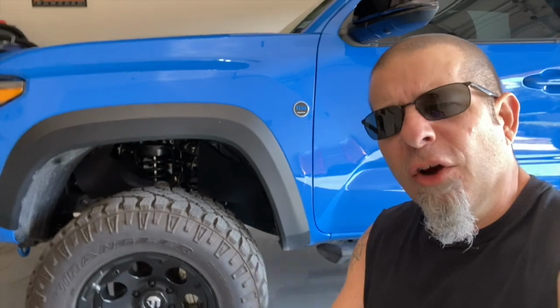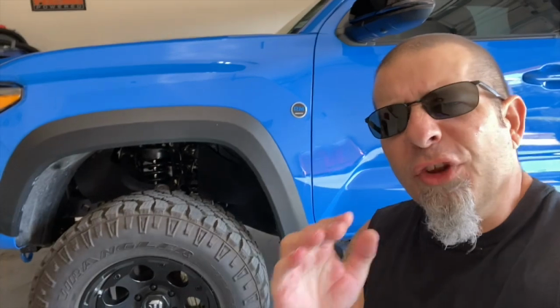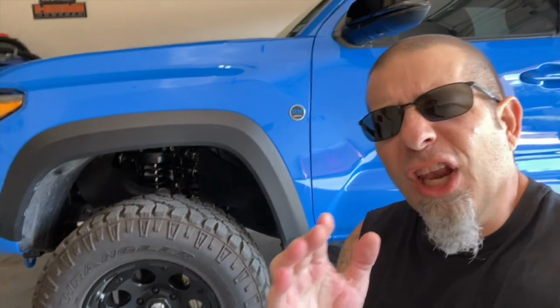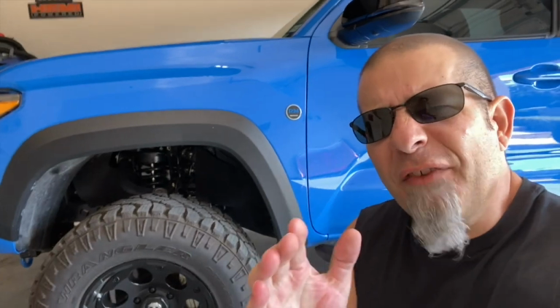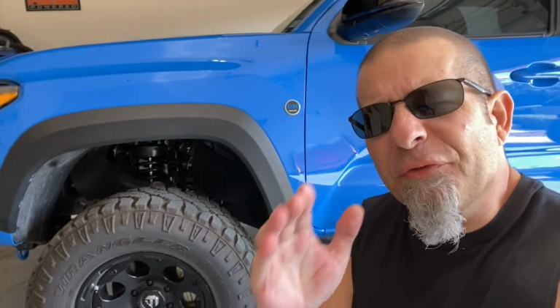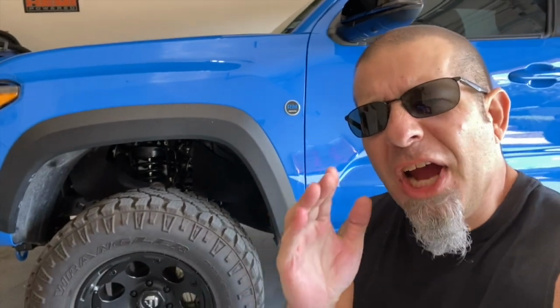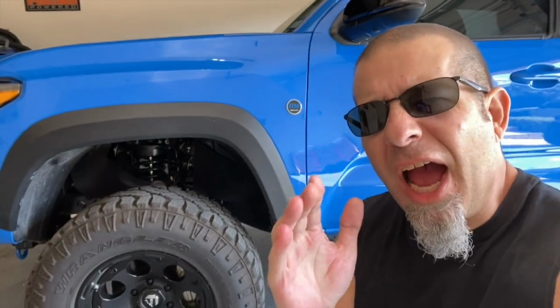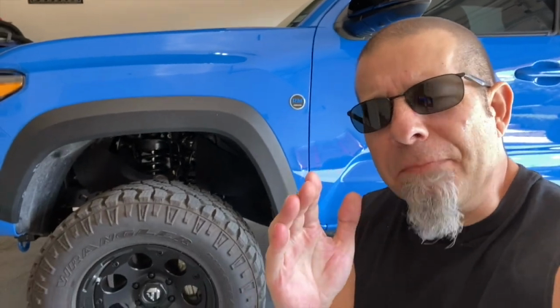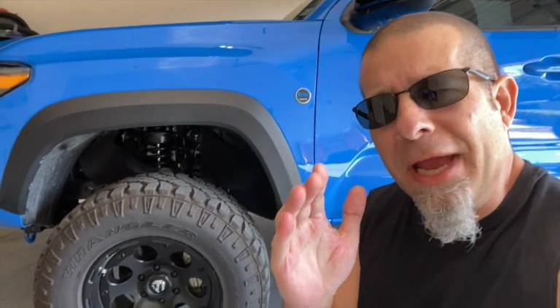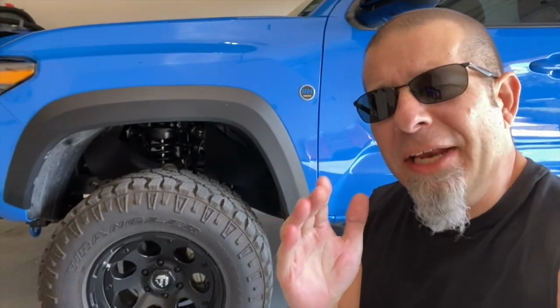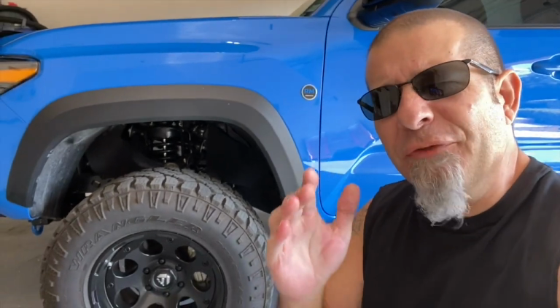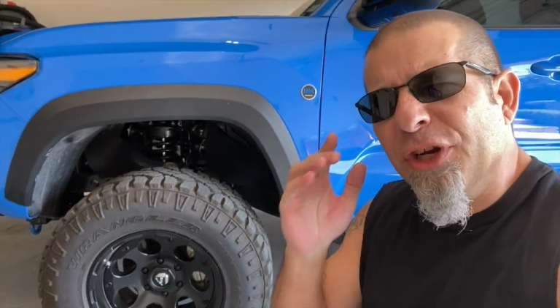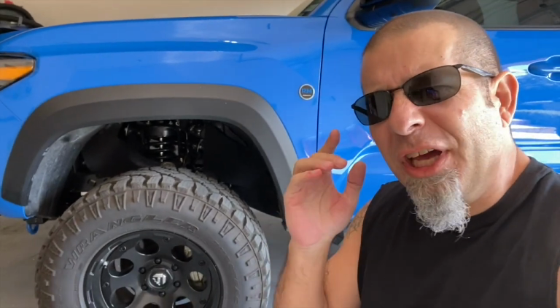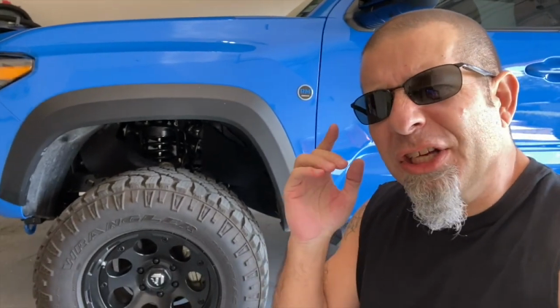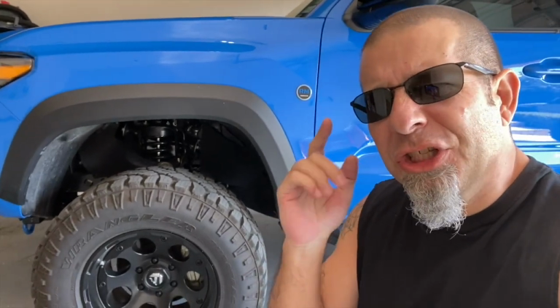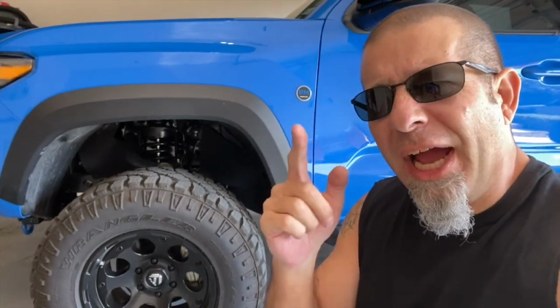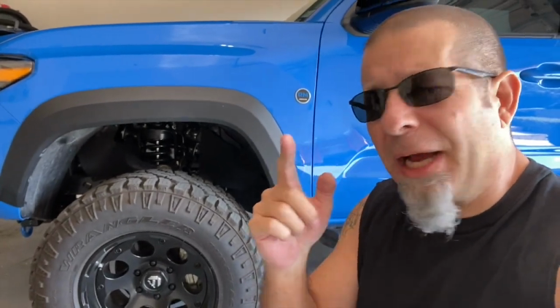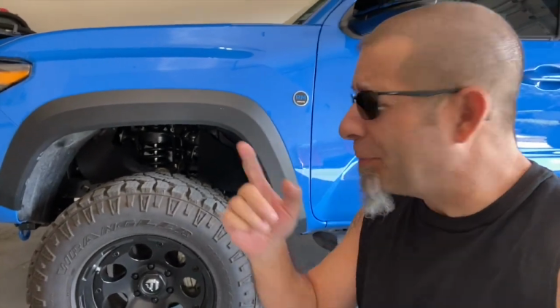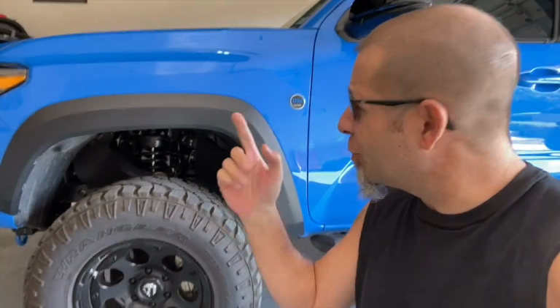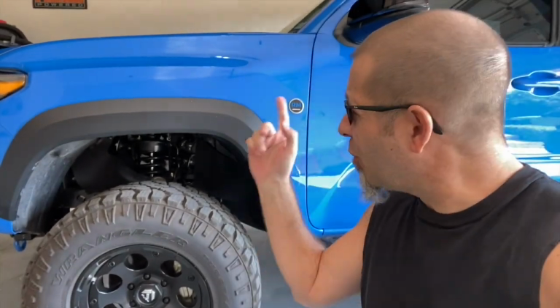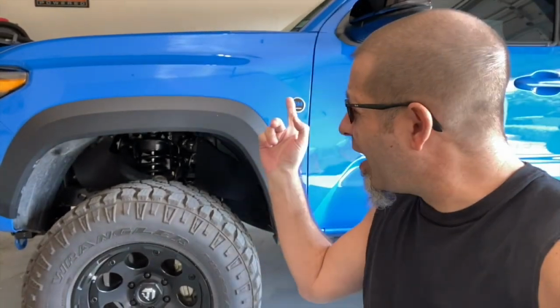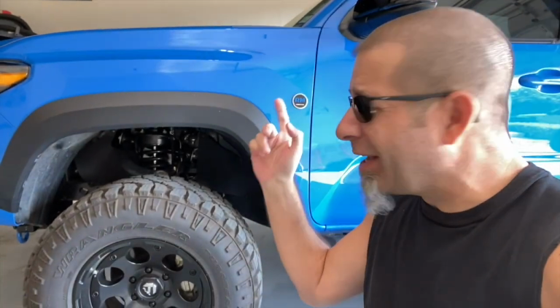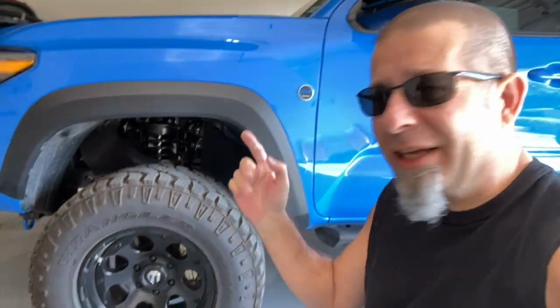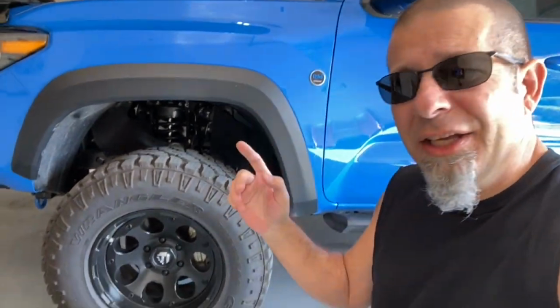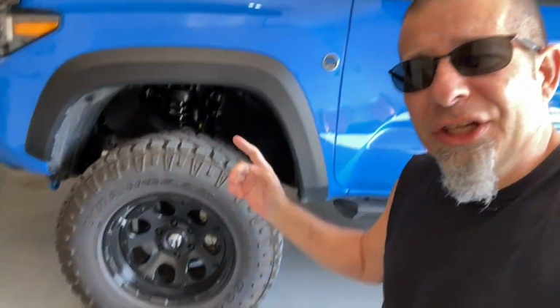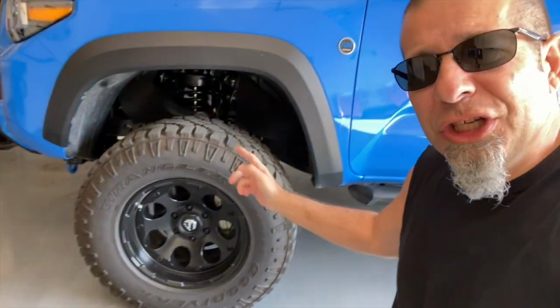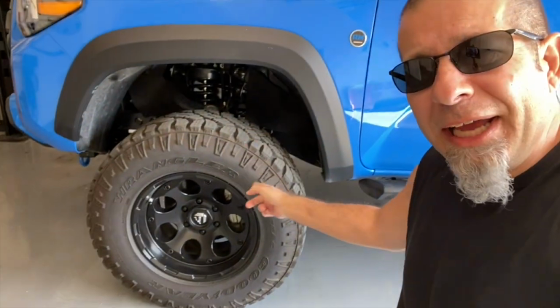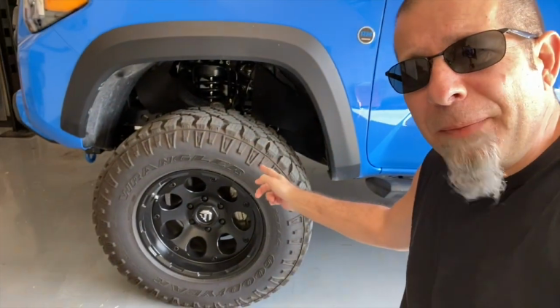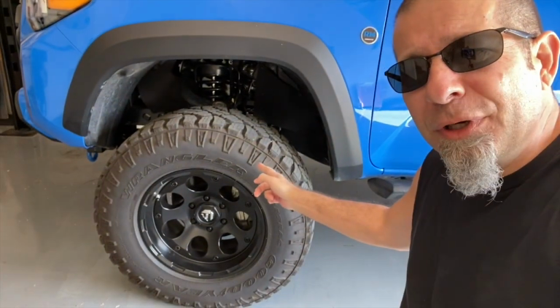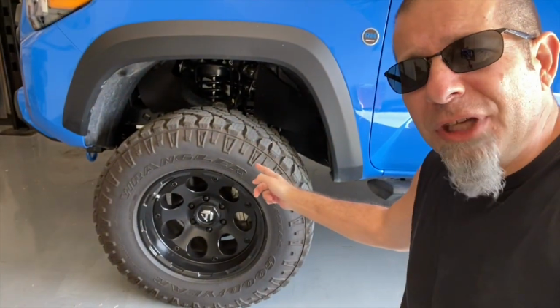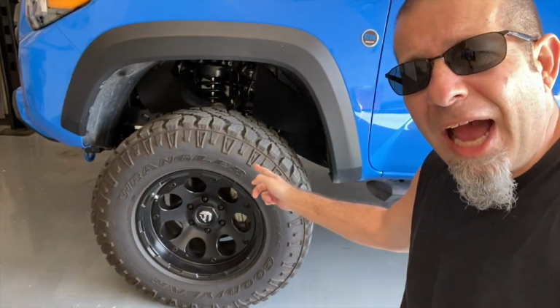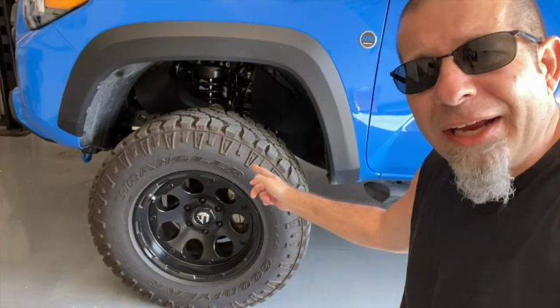For the love of God, man, if you're going to shine up your truck, shine up your tires.